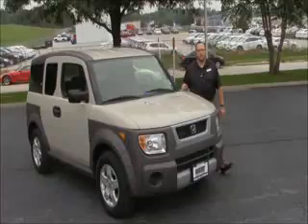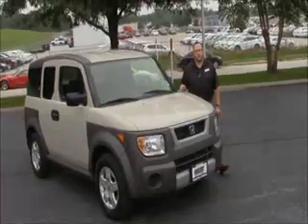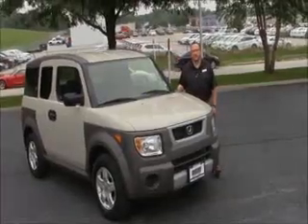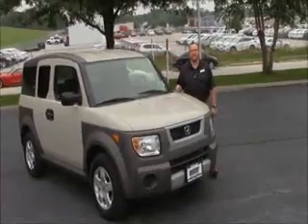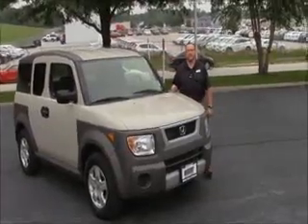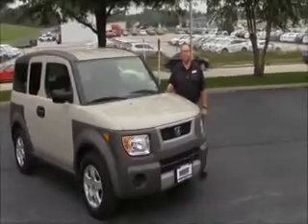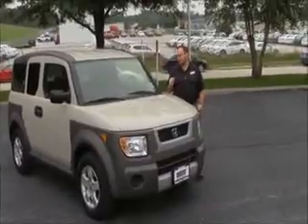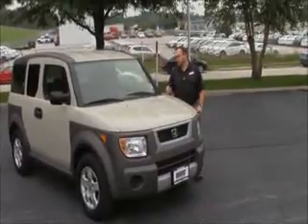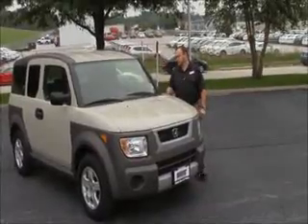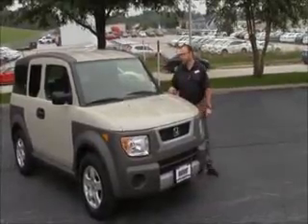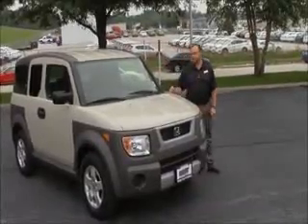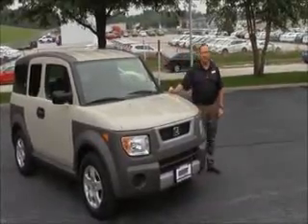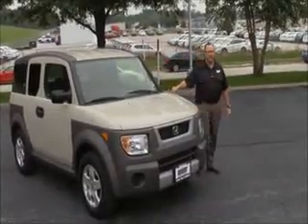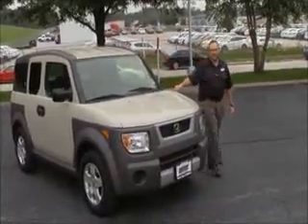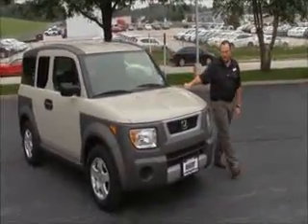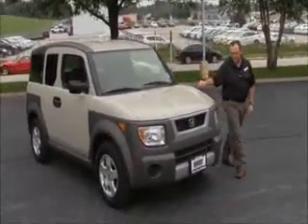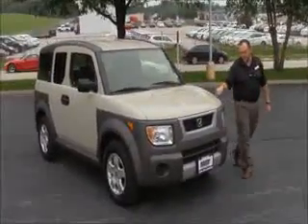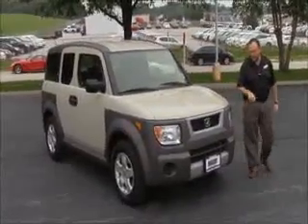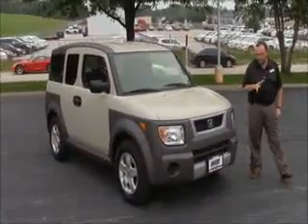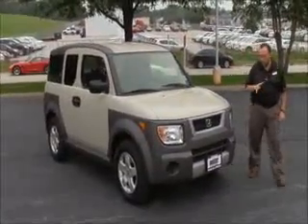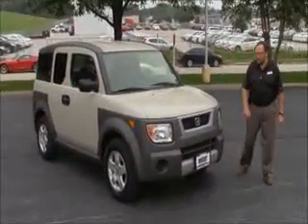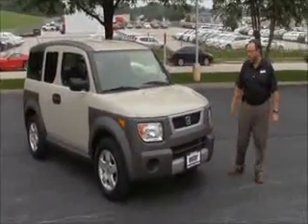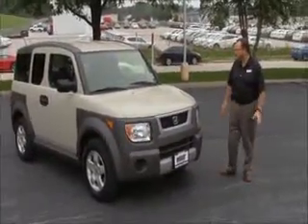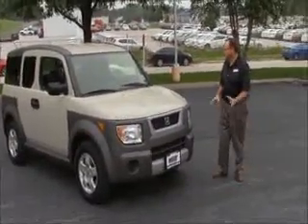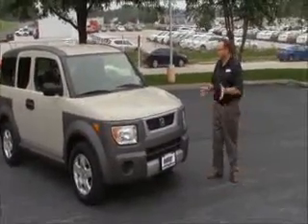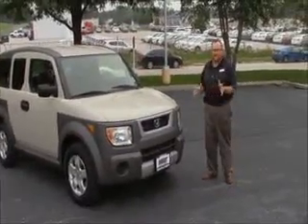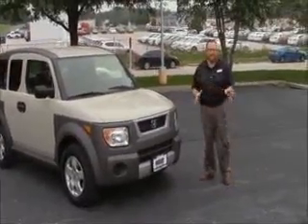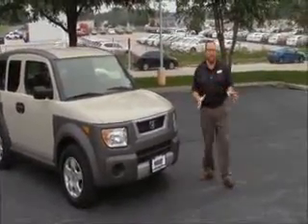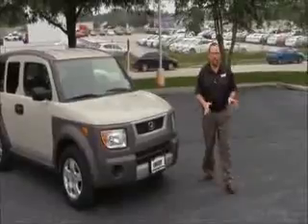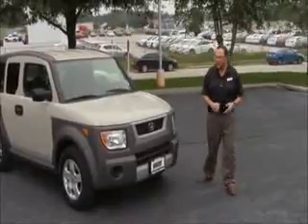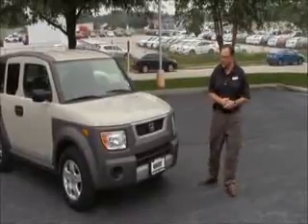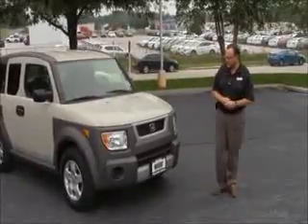Brian Kelly here for the Honda Giant, here to show you this 2005 Honda Element EX four-wheel drive. It's got about 74,000 miles on it.